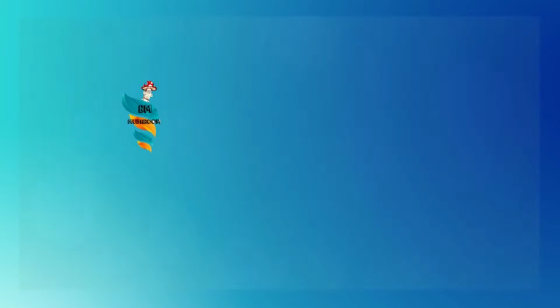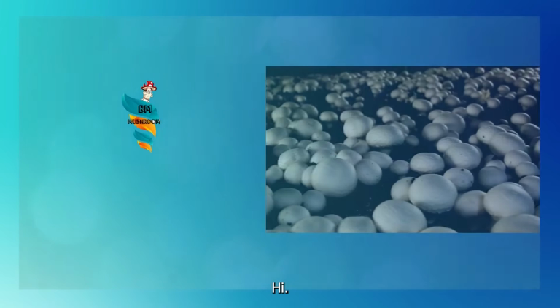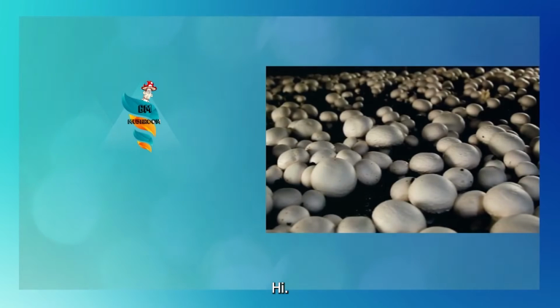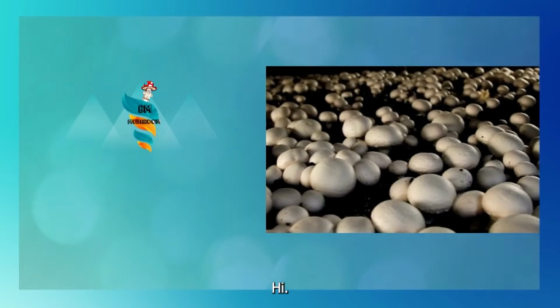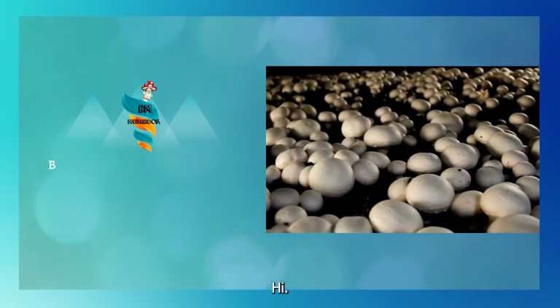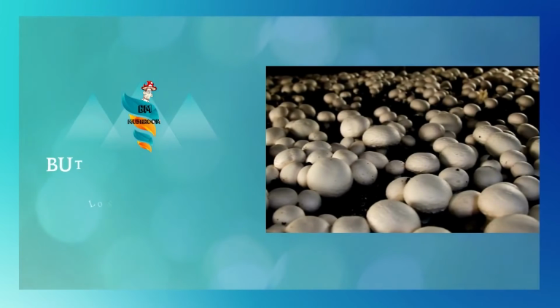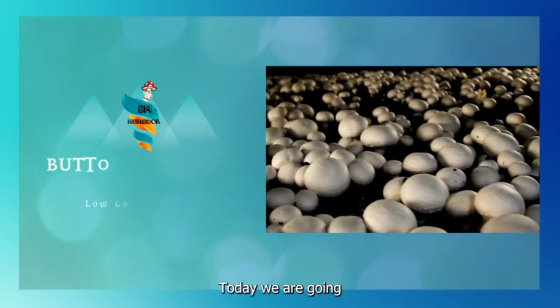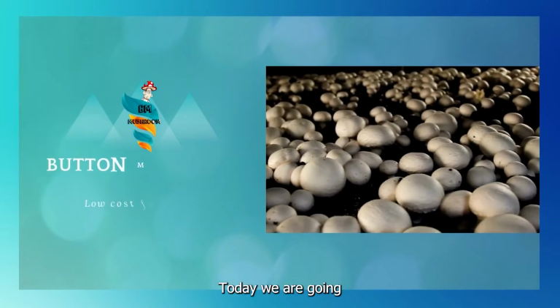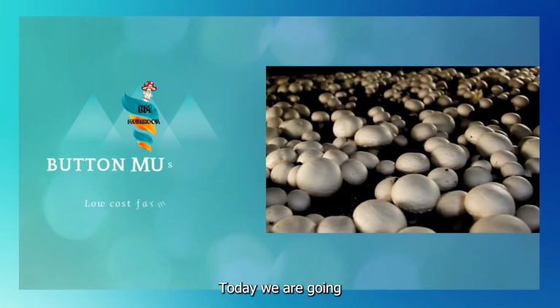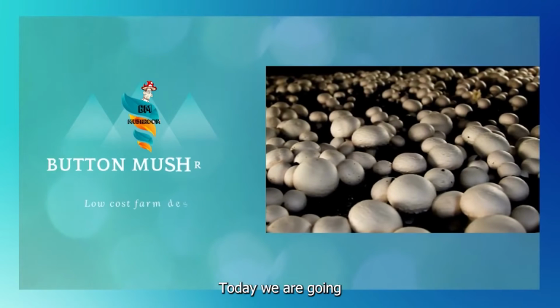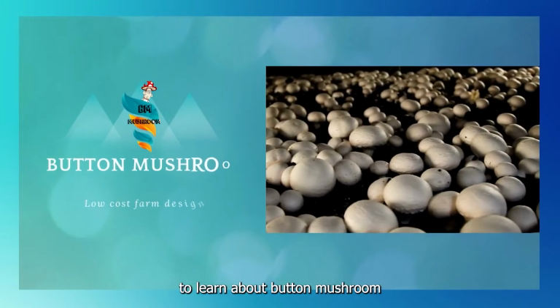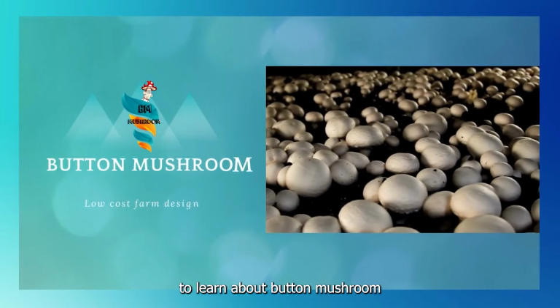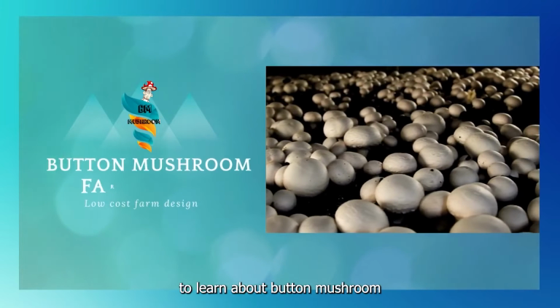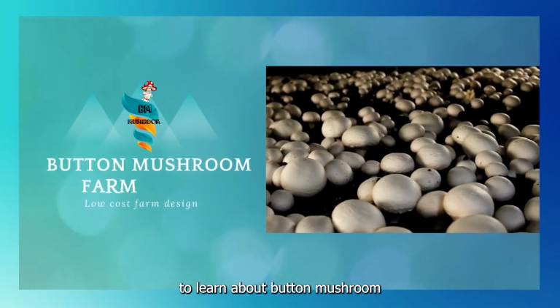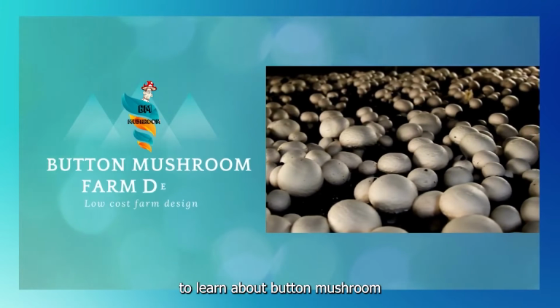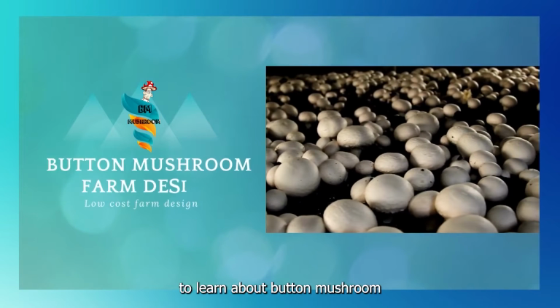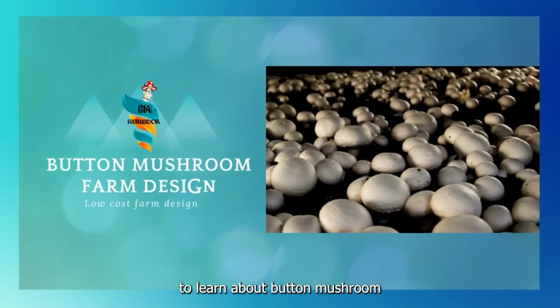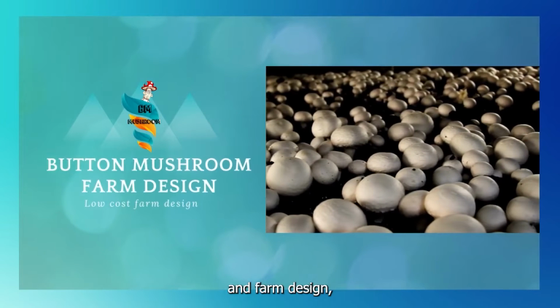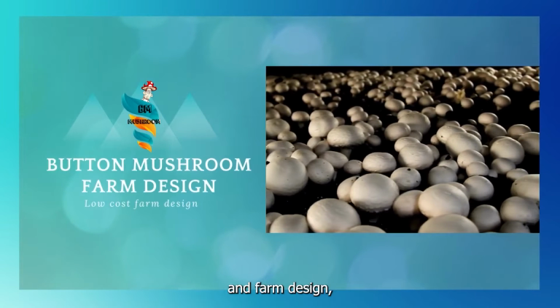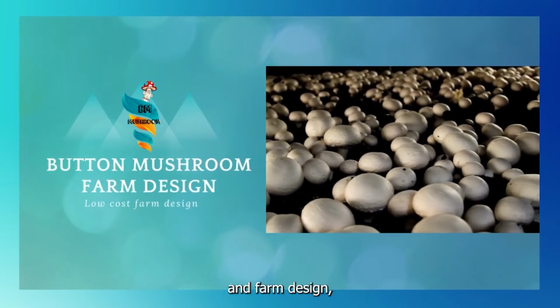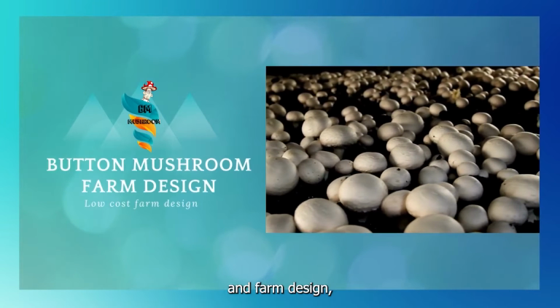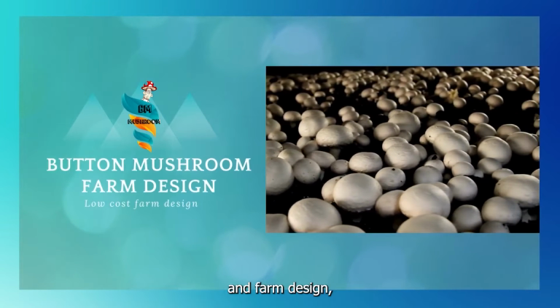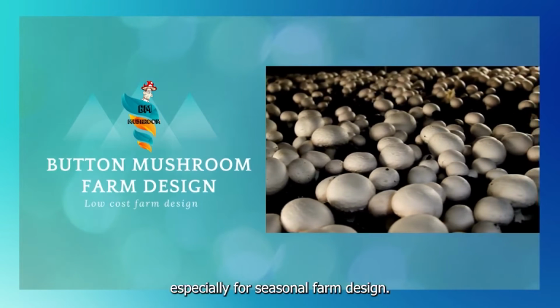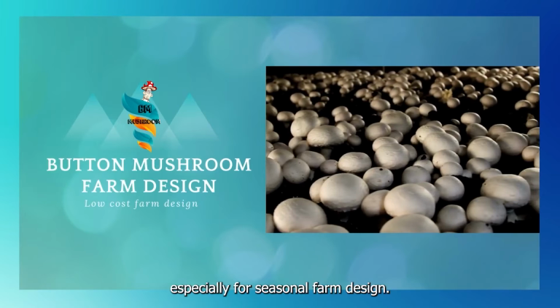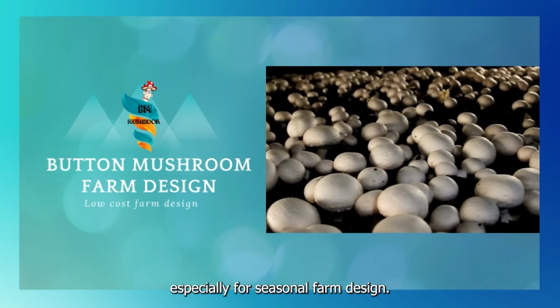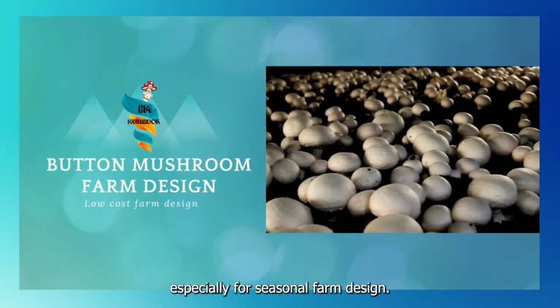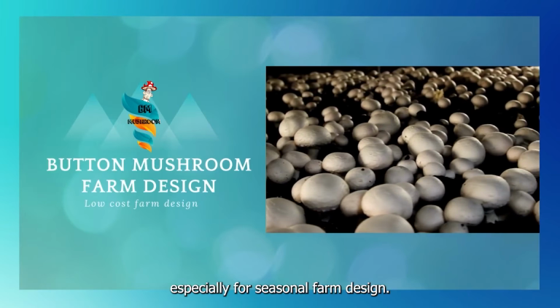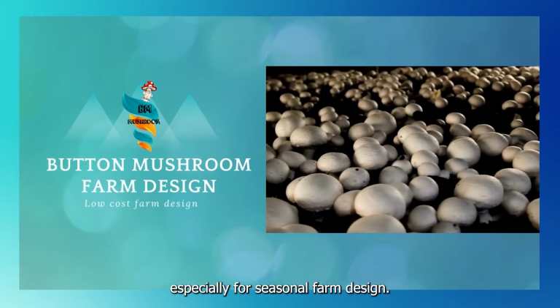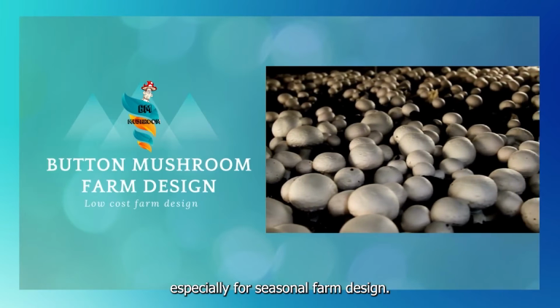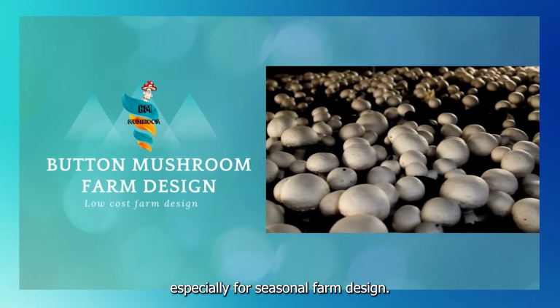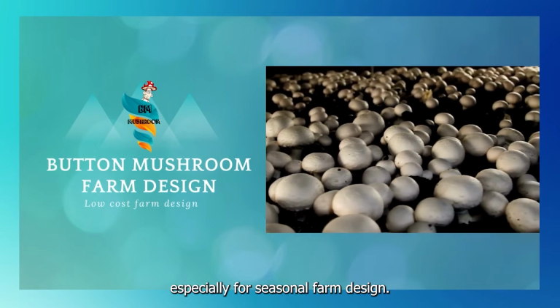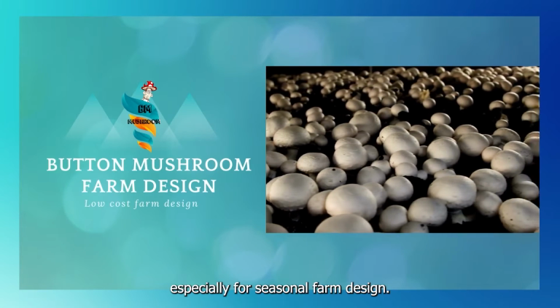Hi! Today we are going to learn about button mushroom farm design, especially for seasonal farm design.